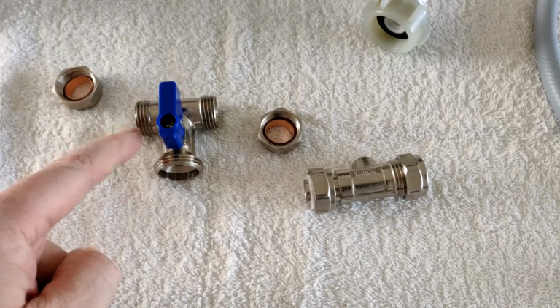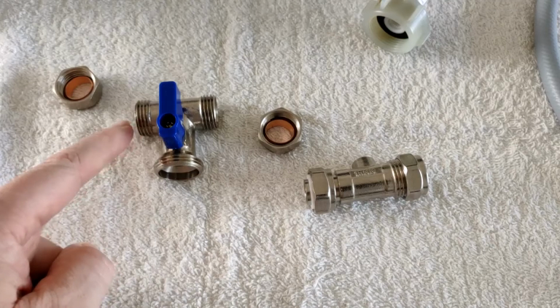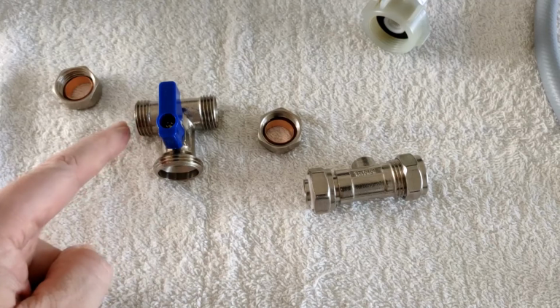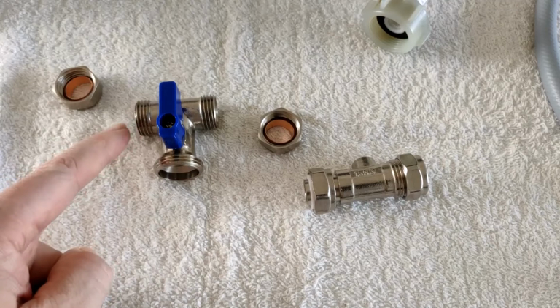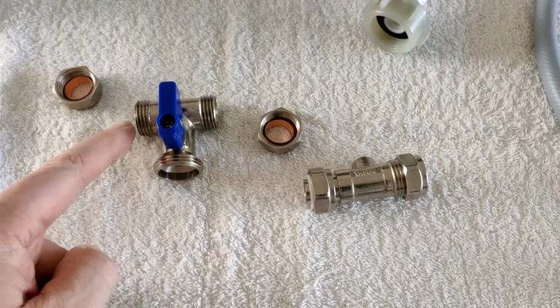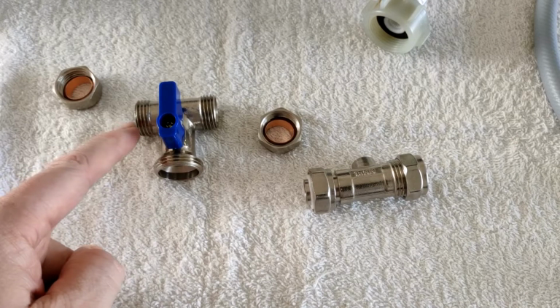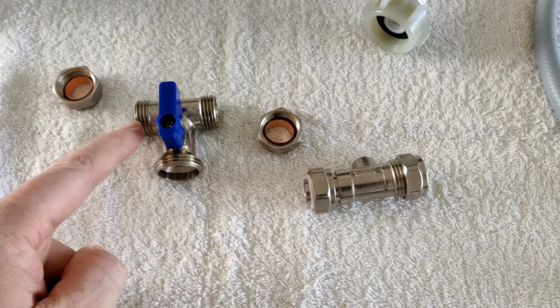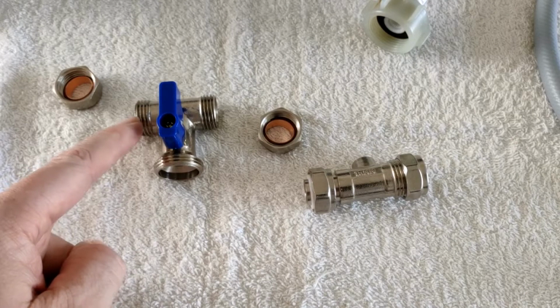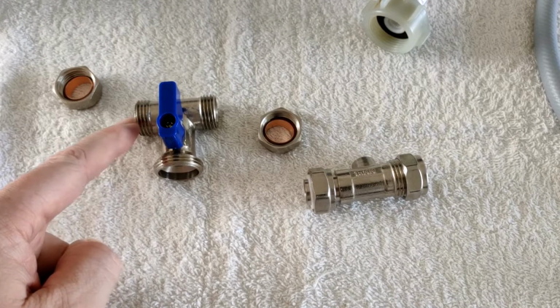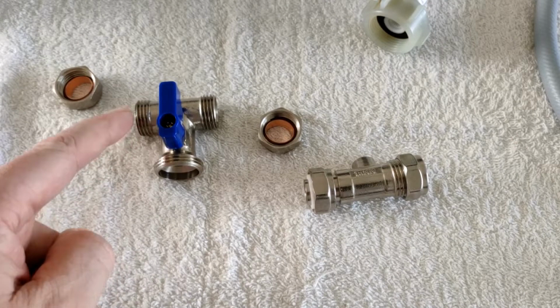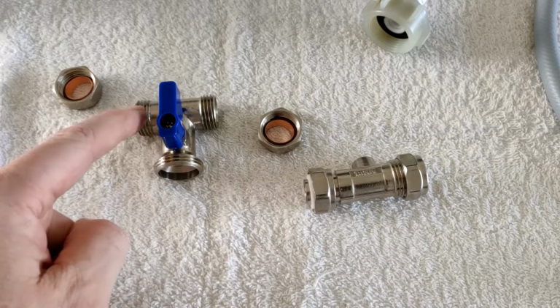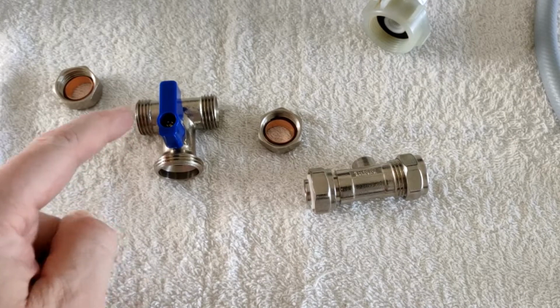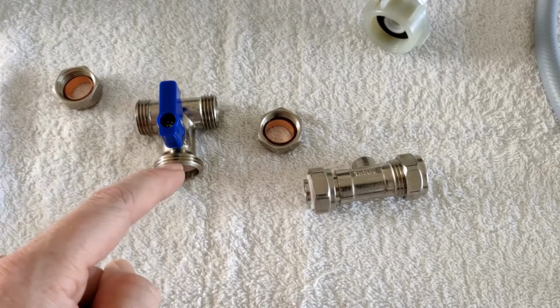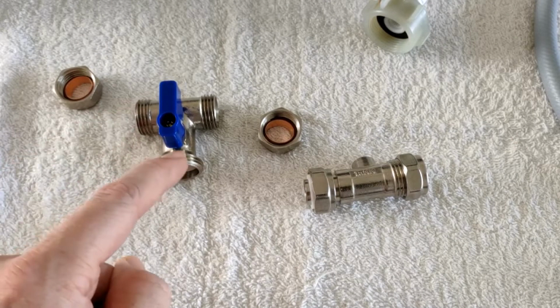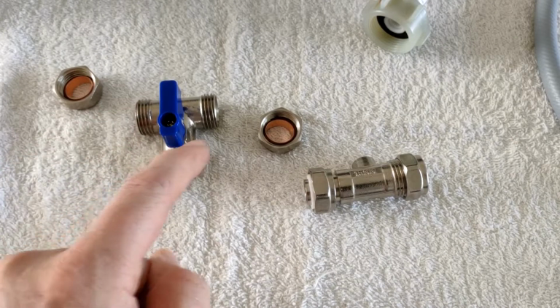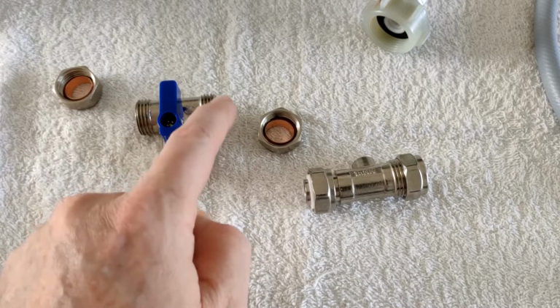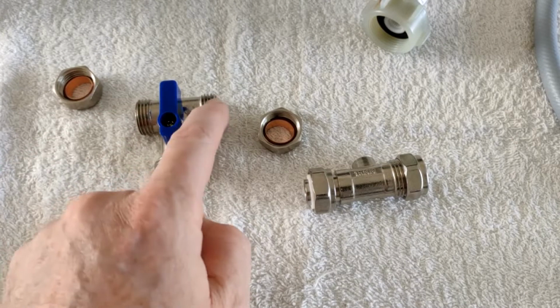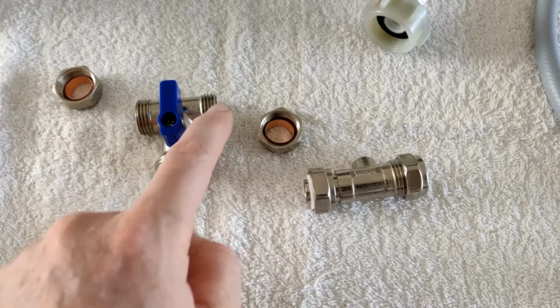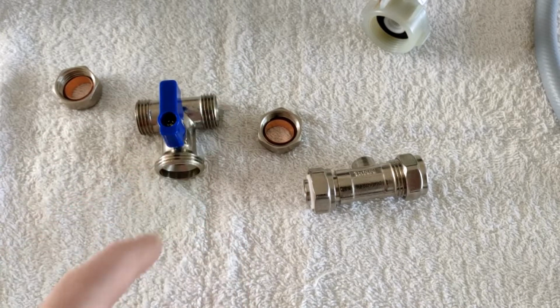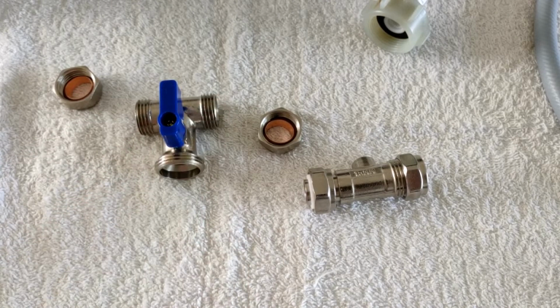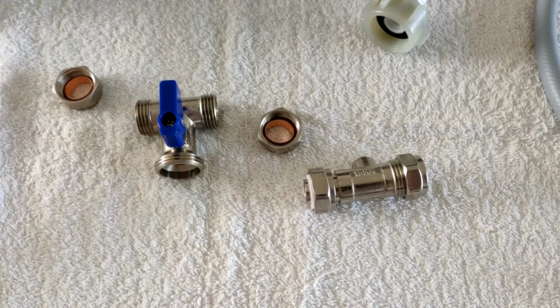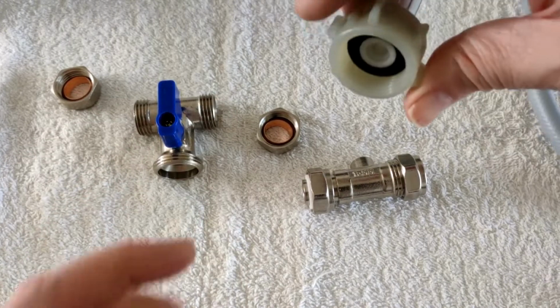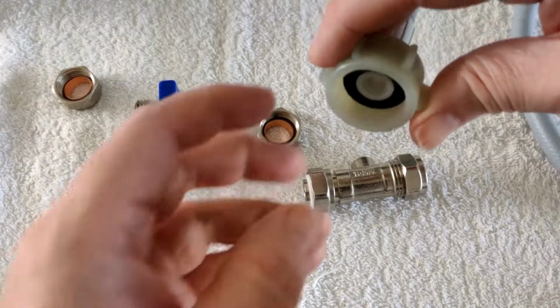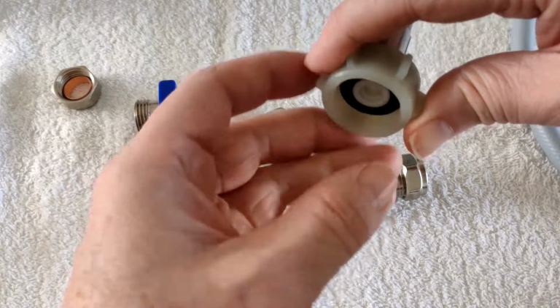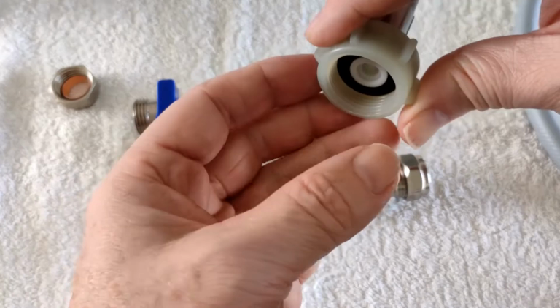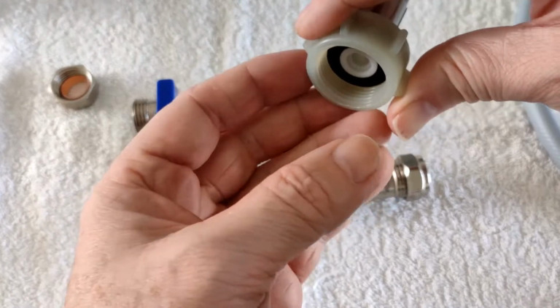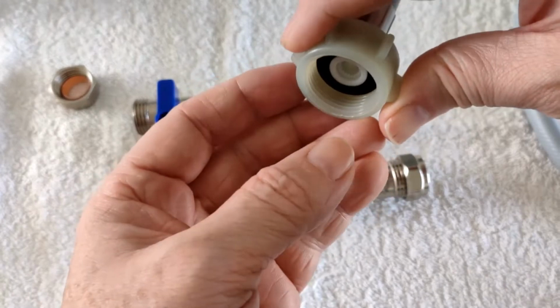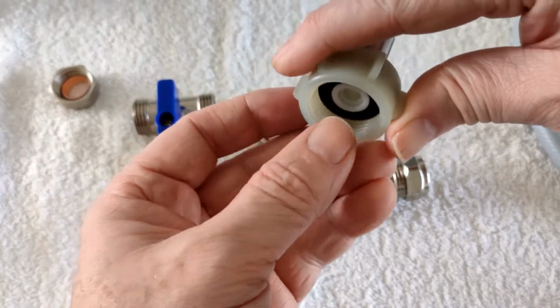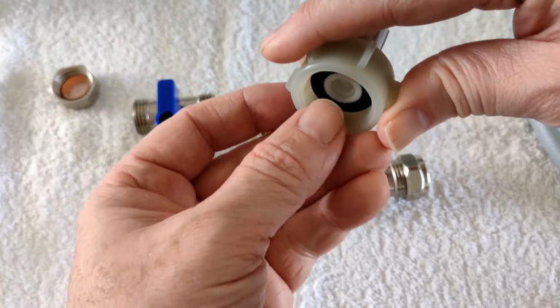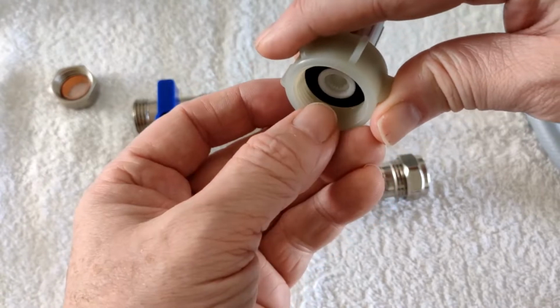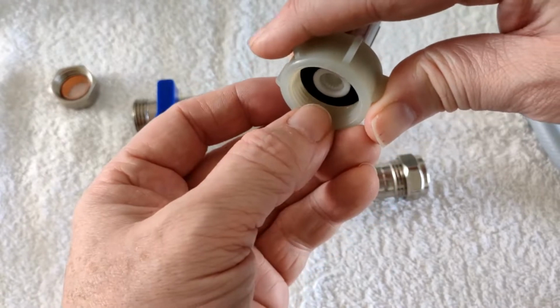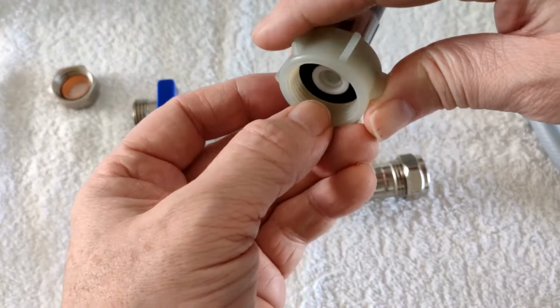Male — thread on the outside. Male, male, male. Female — thread on the inside.